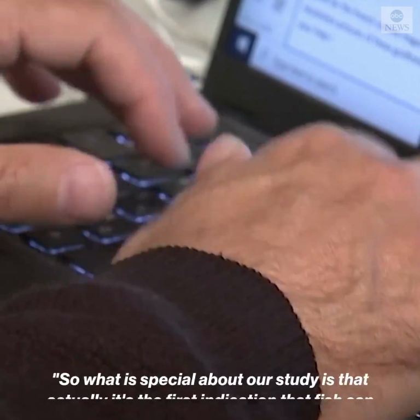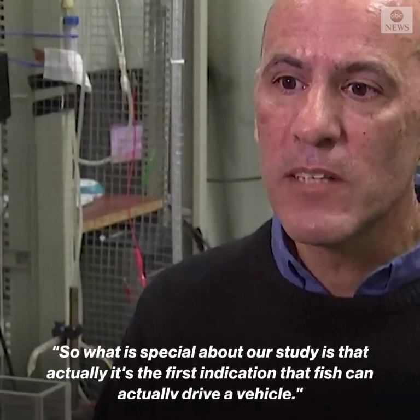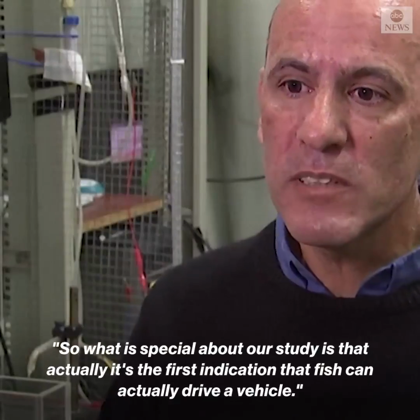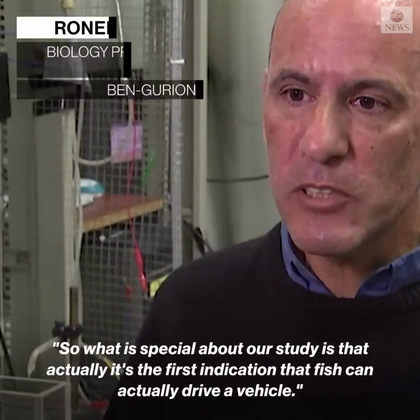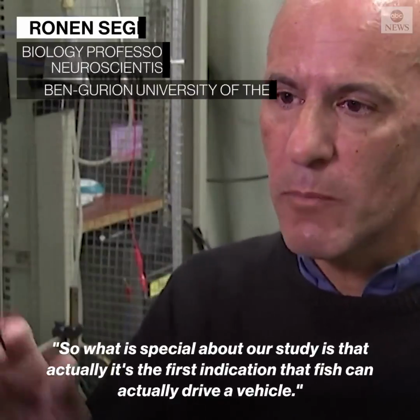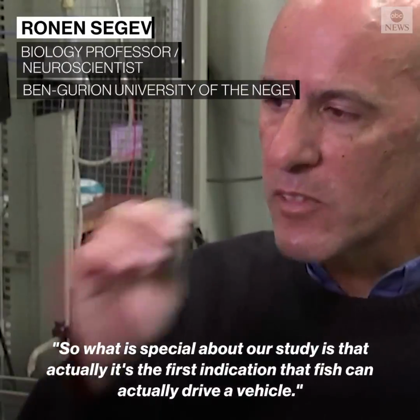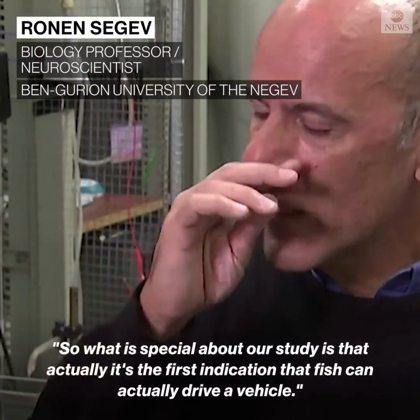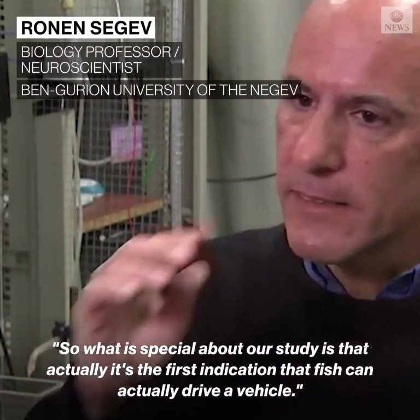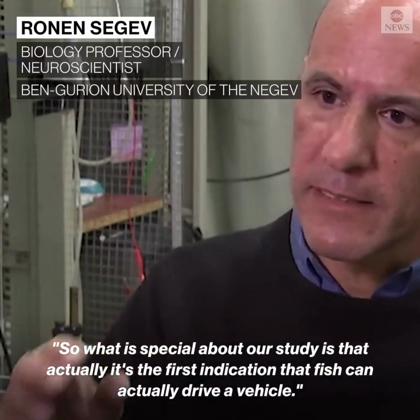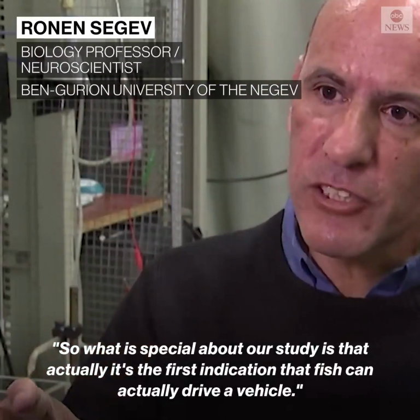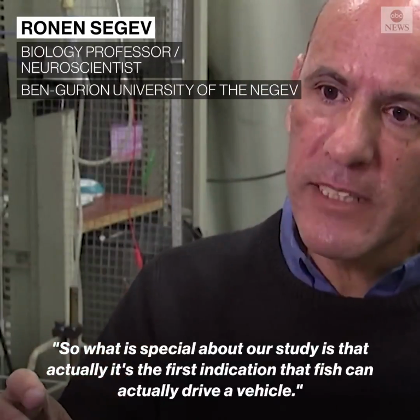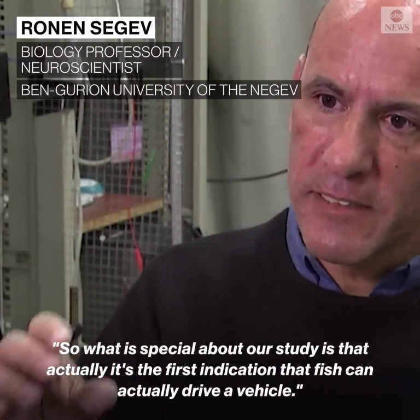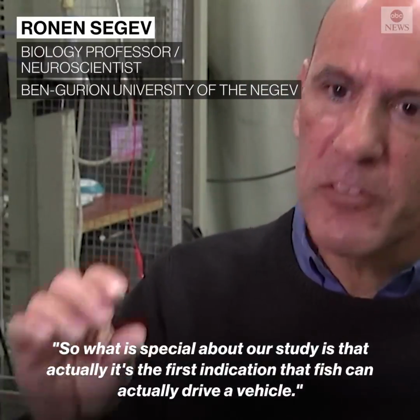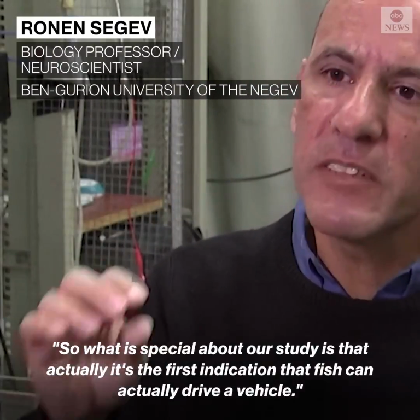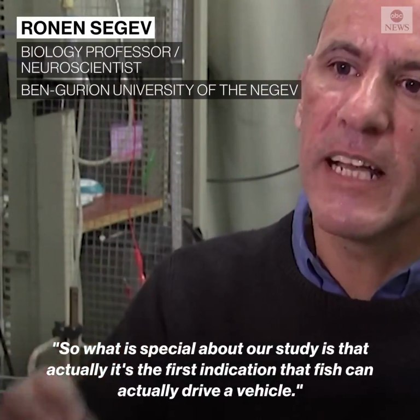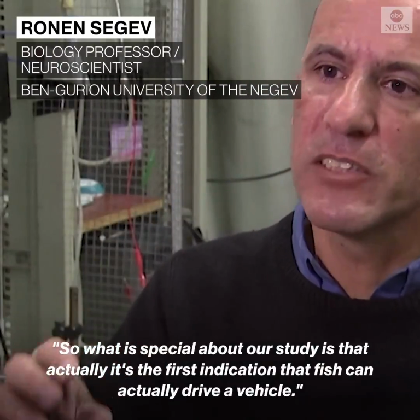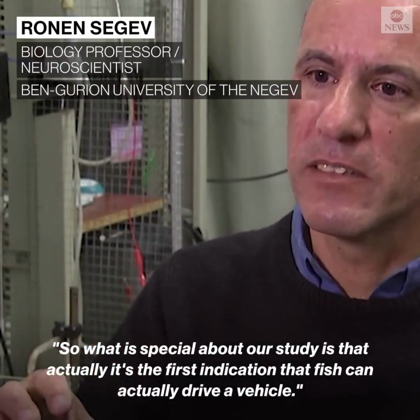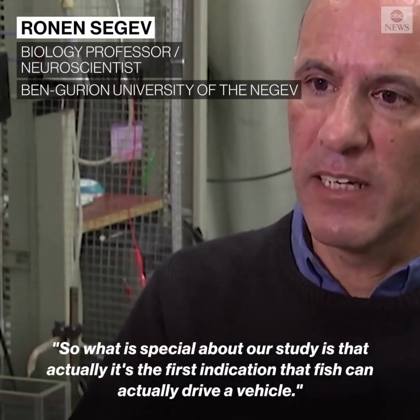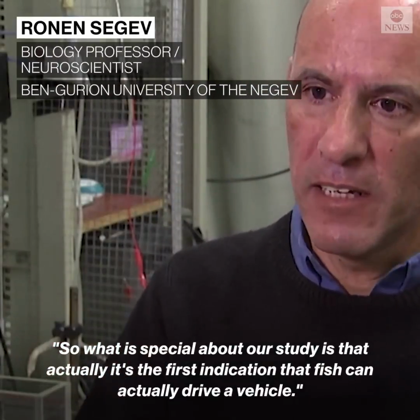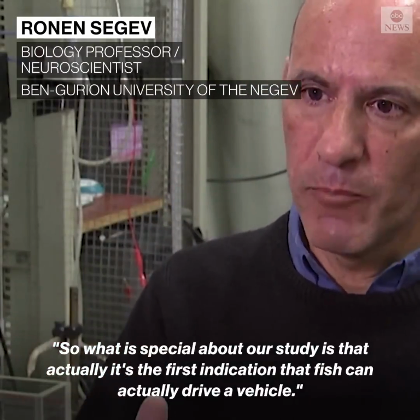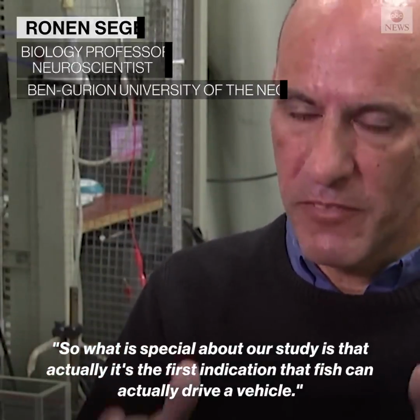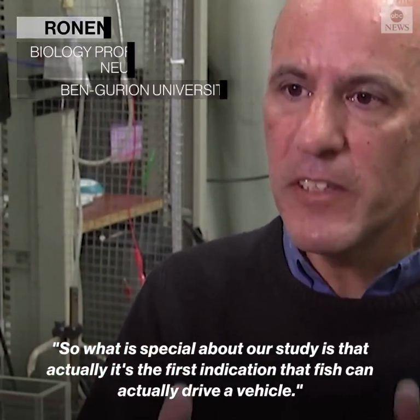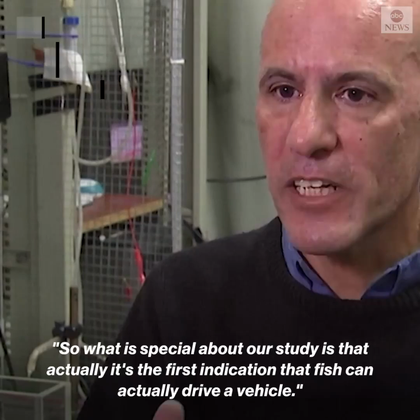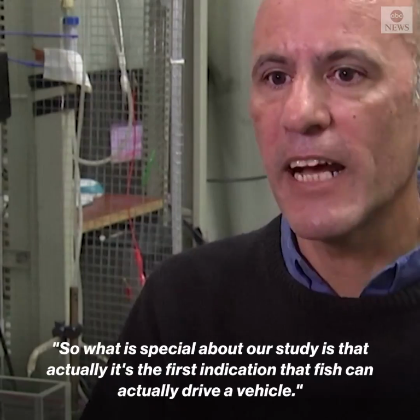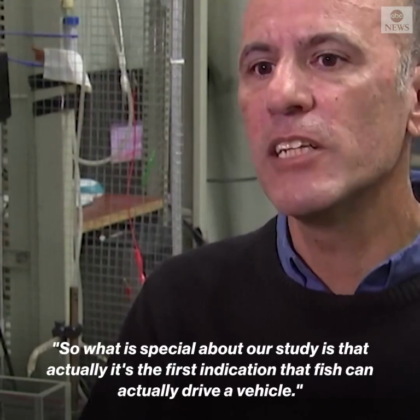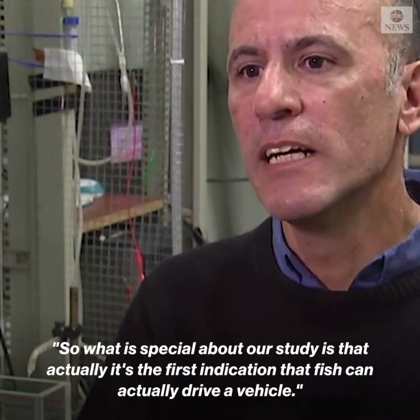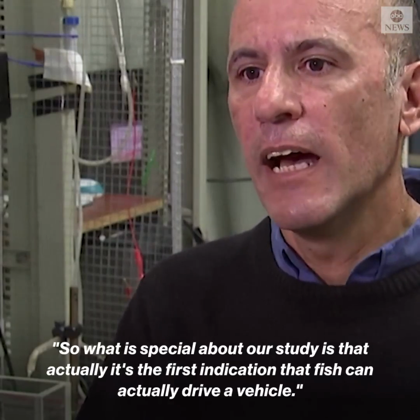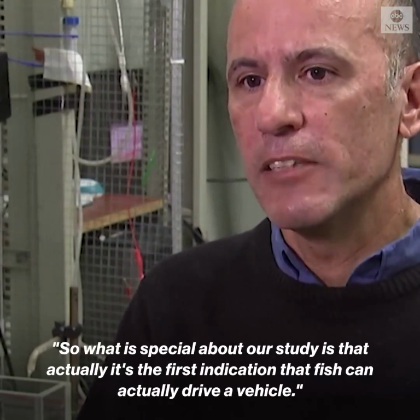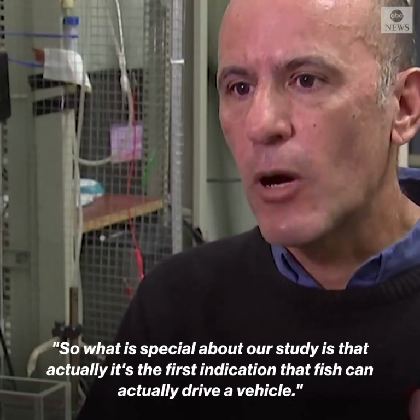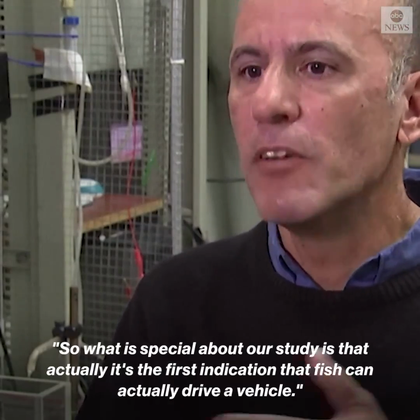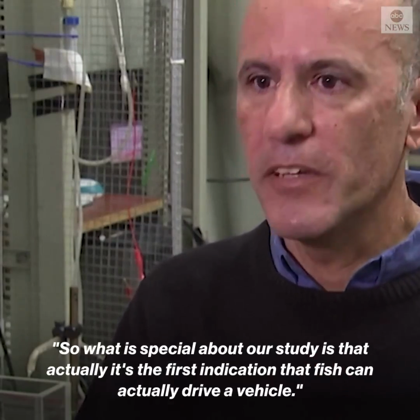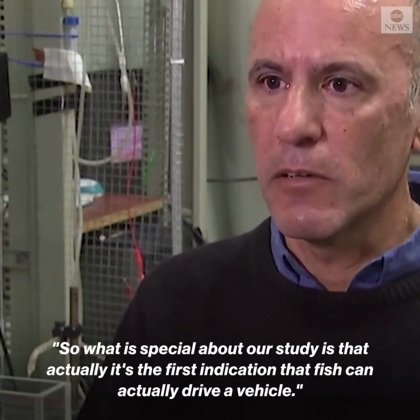What is special about our study is that it's the first indication that fish can actually drive a vehicle.